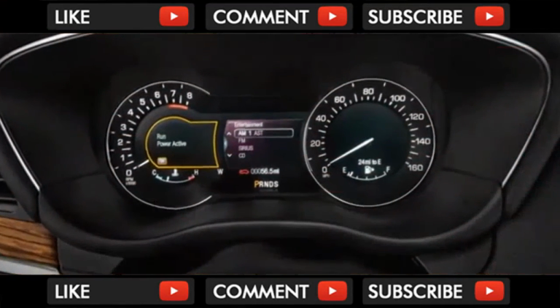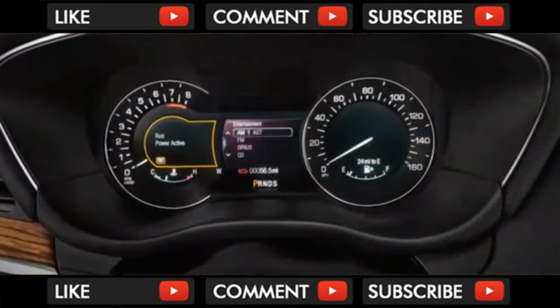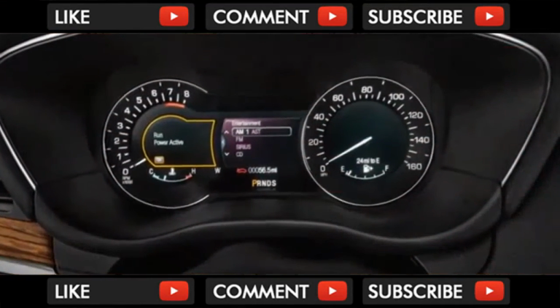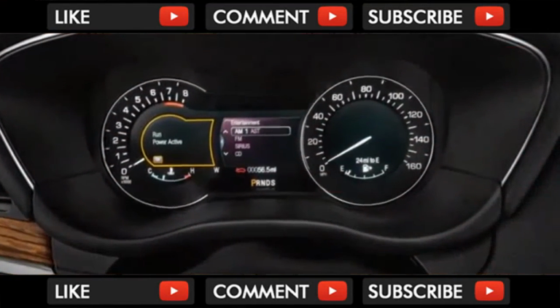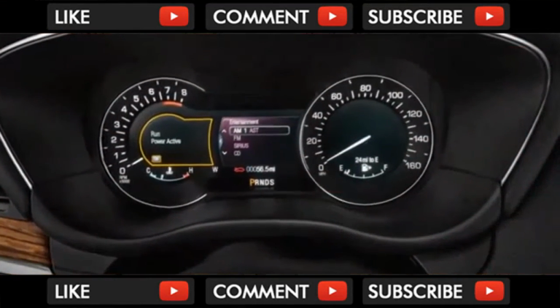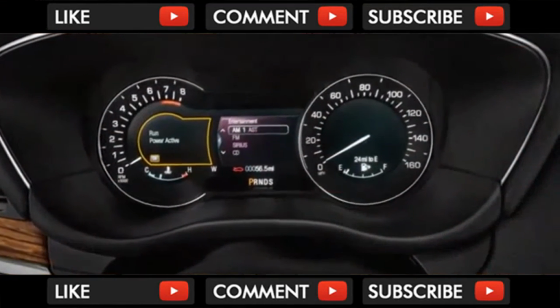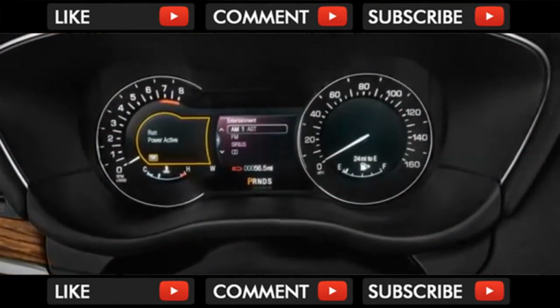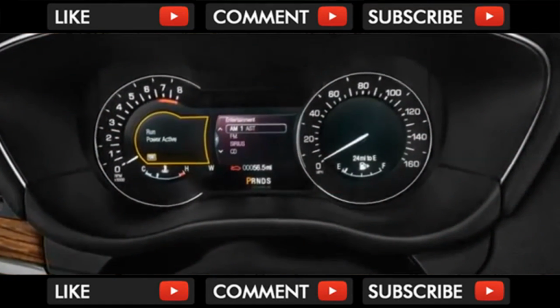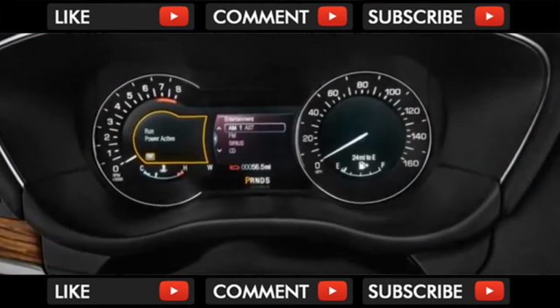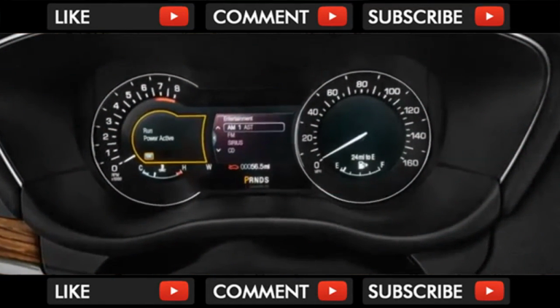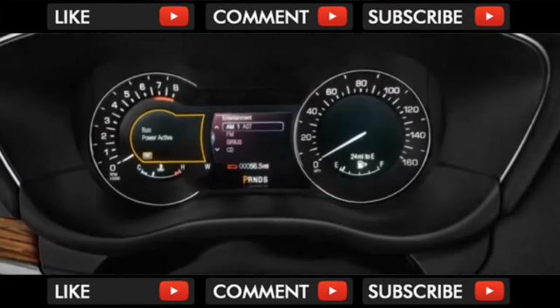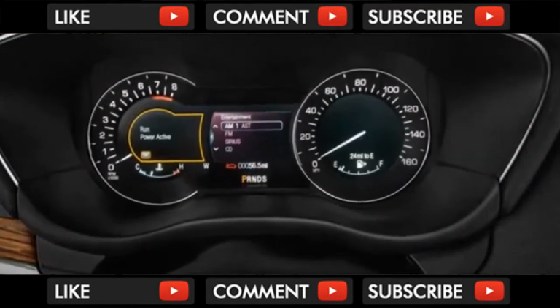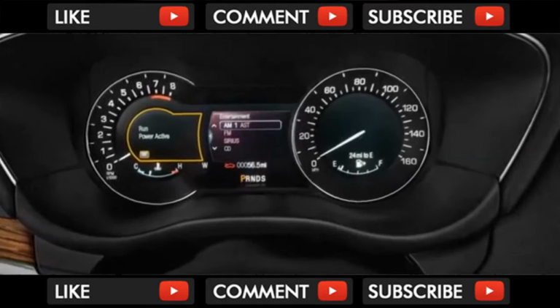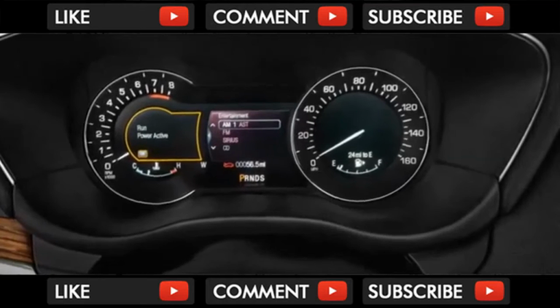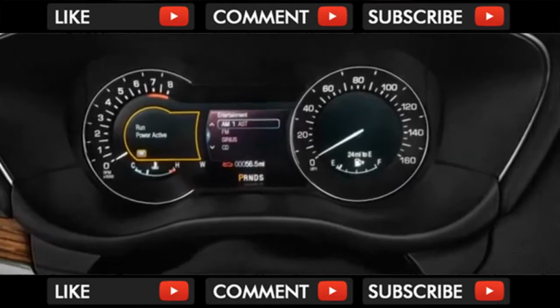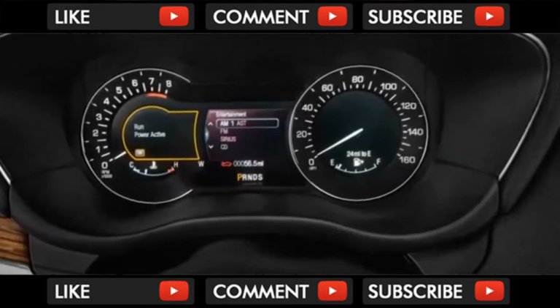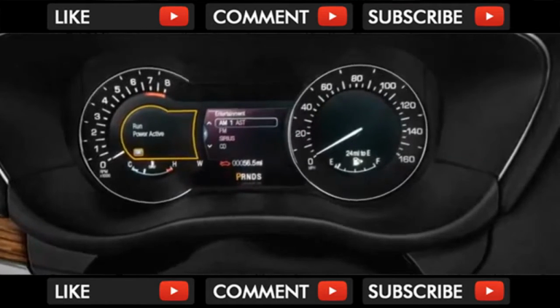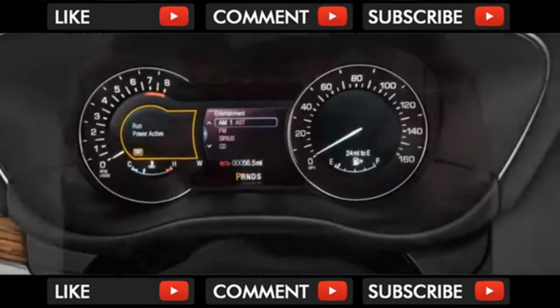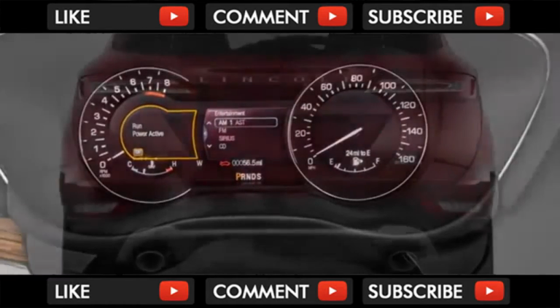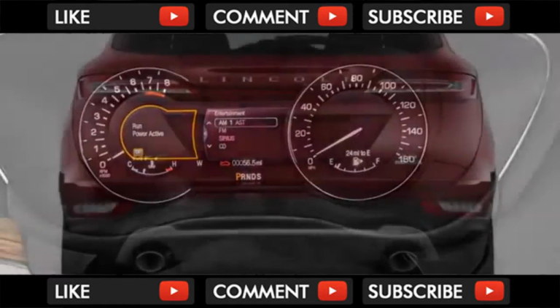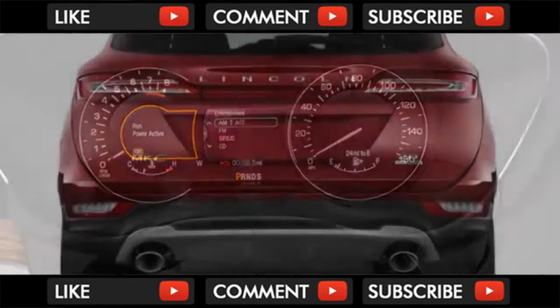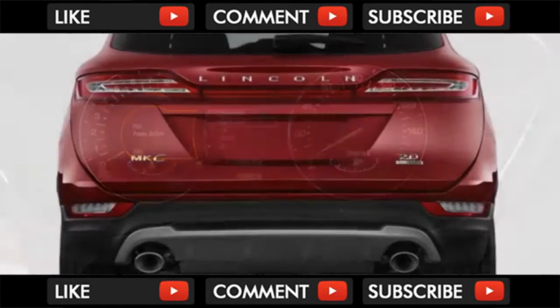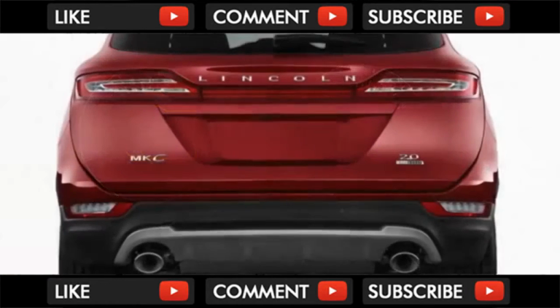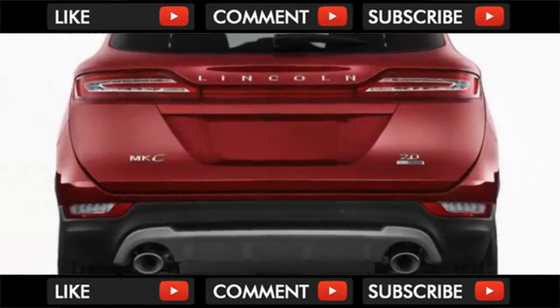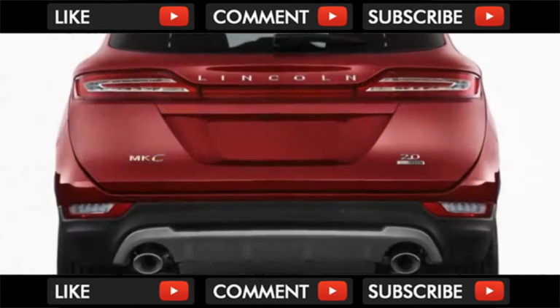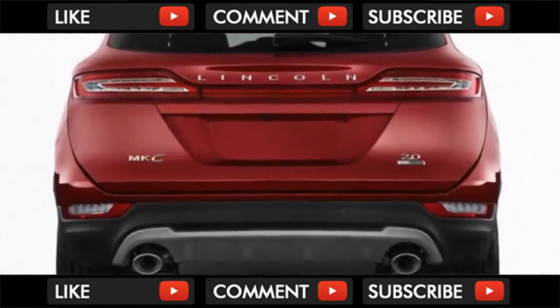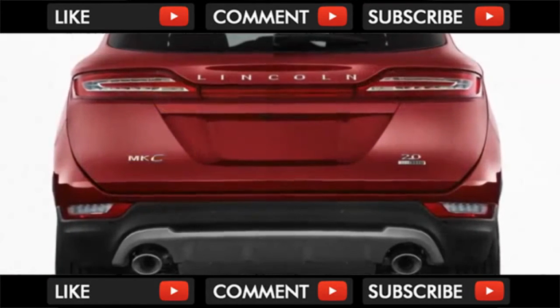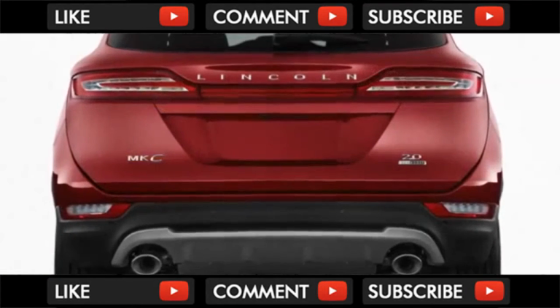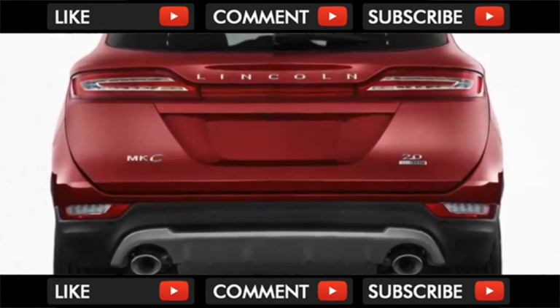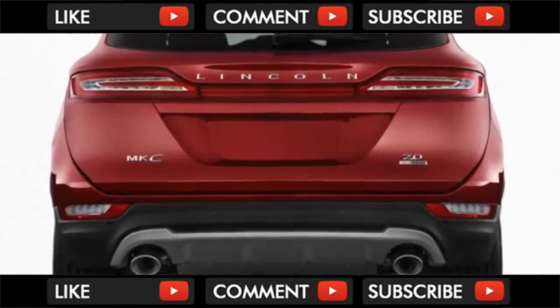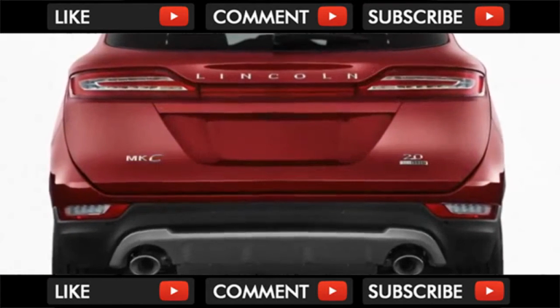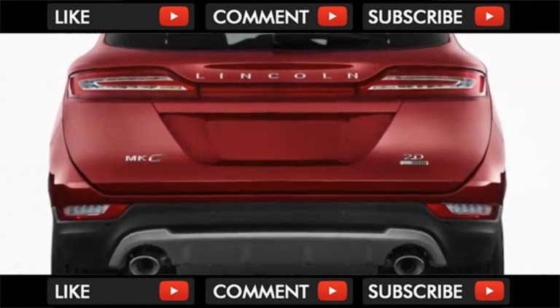Lincoln's push-button transmission returns this year with mixed feelings — it's an interesting idea, but one that falls down in execution because the buttons never feel completely intuitive.